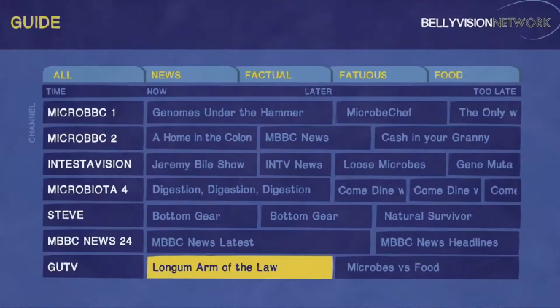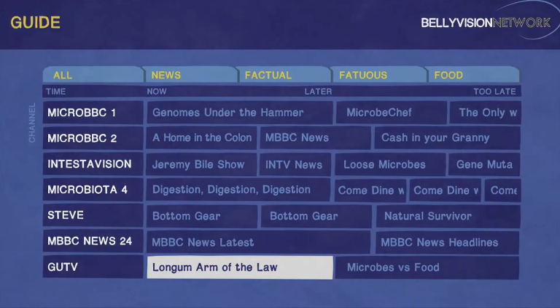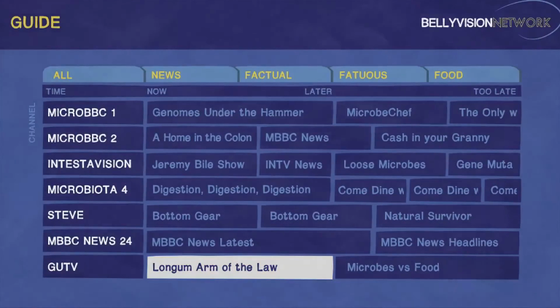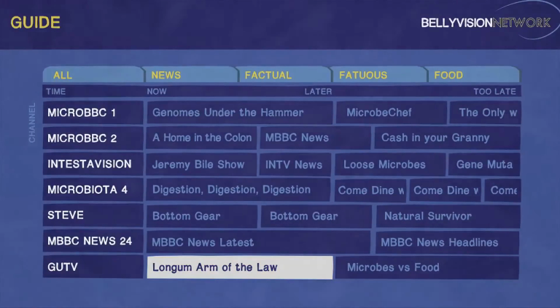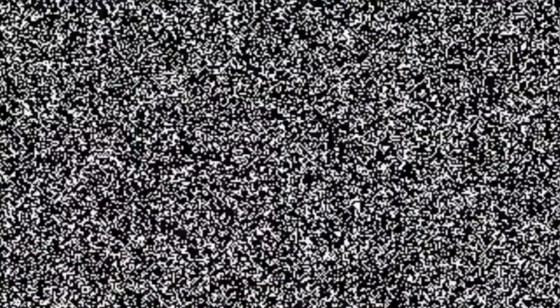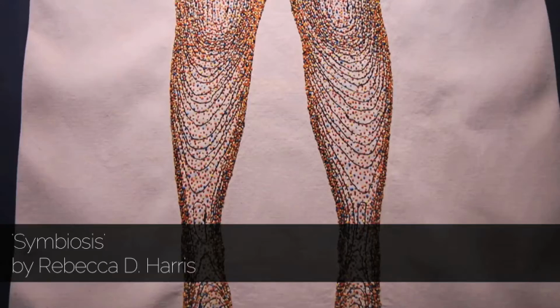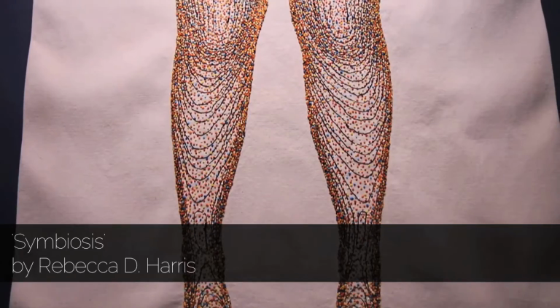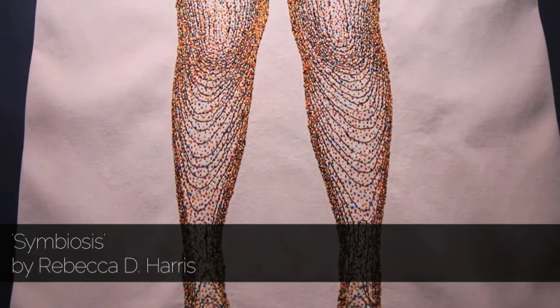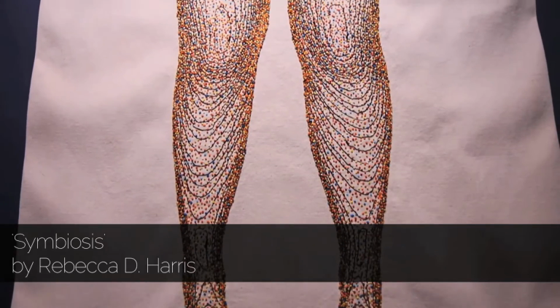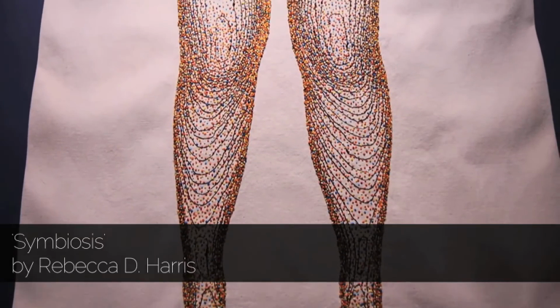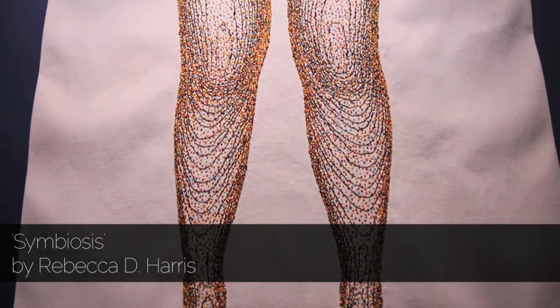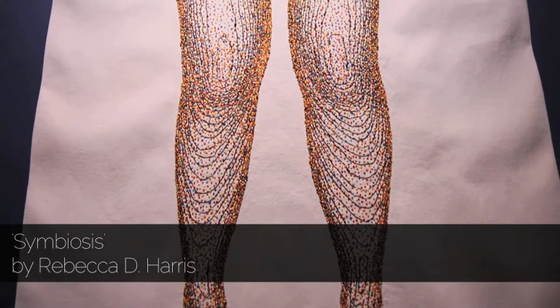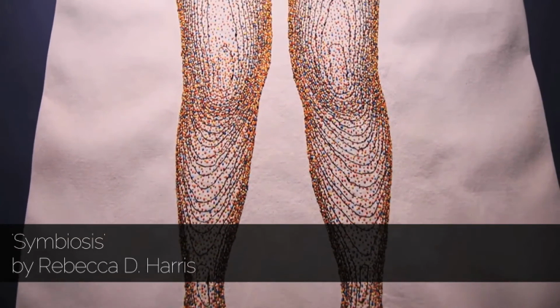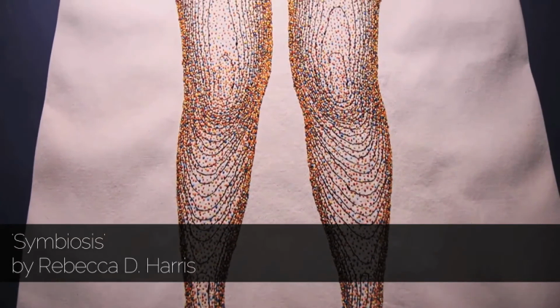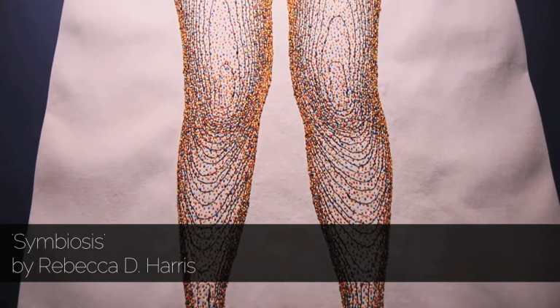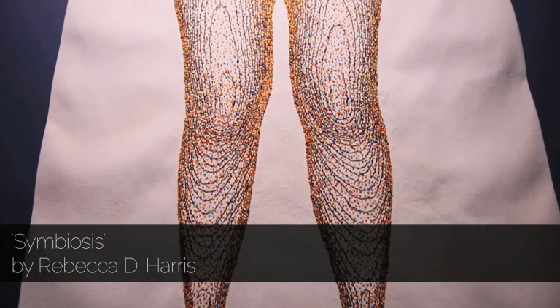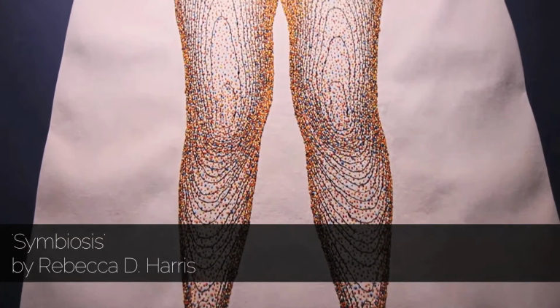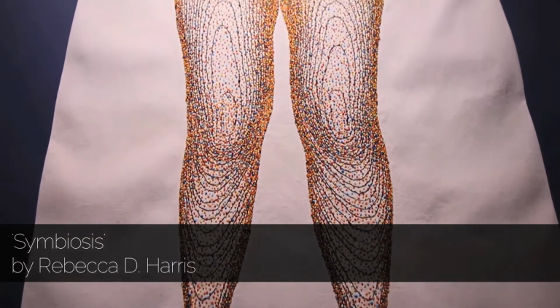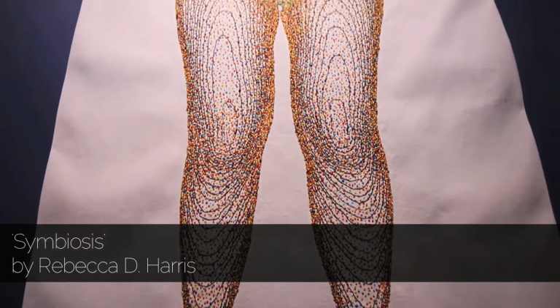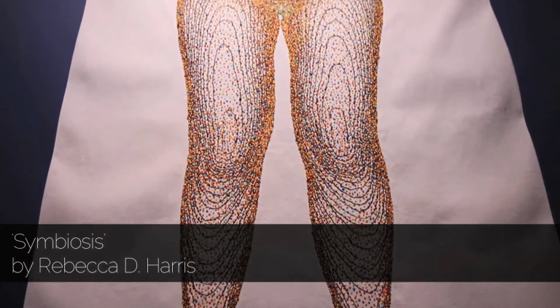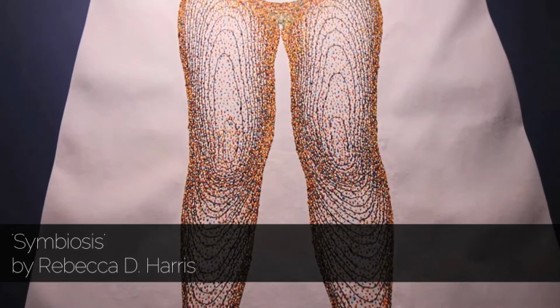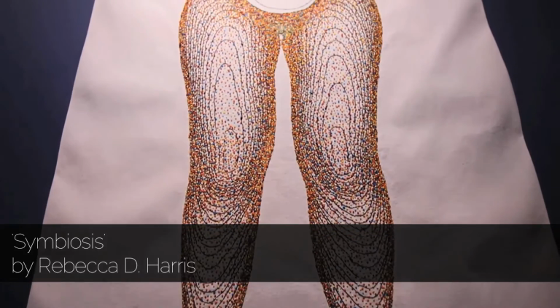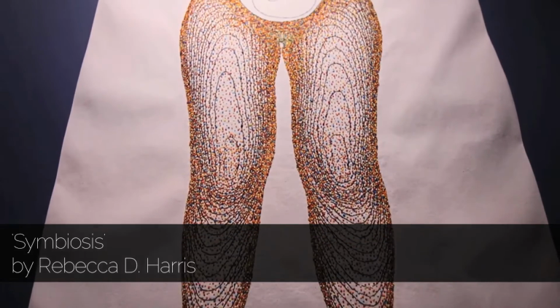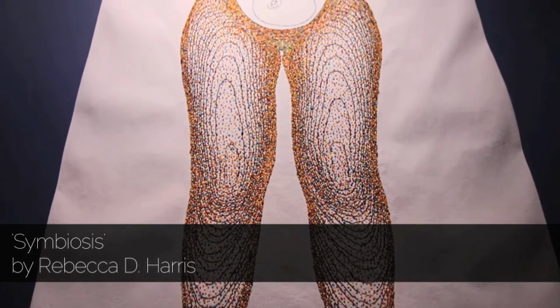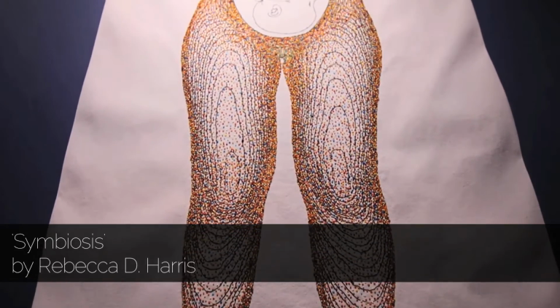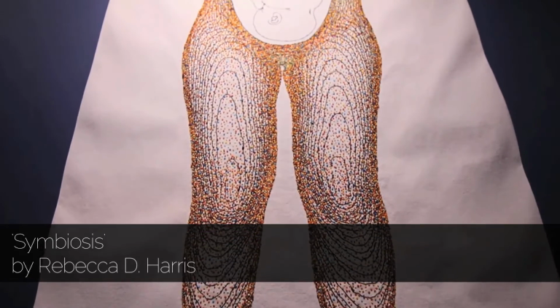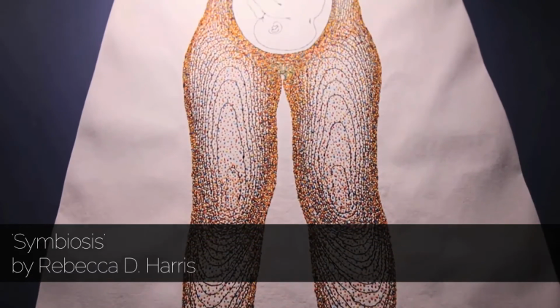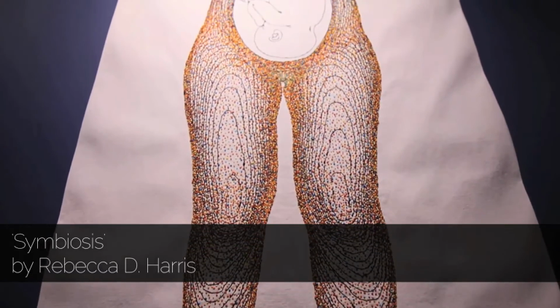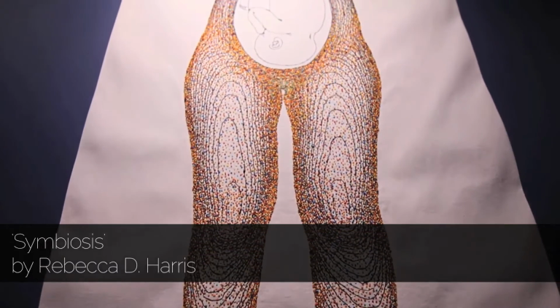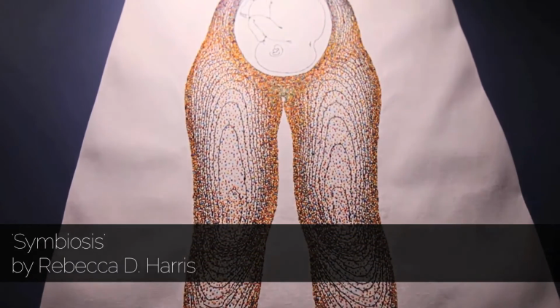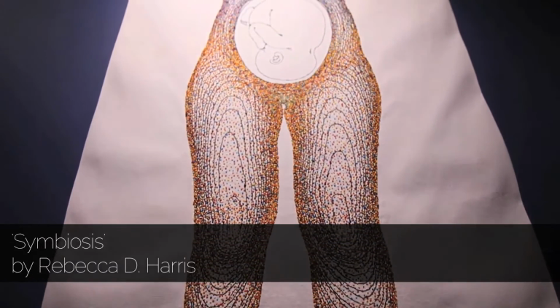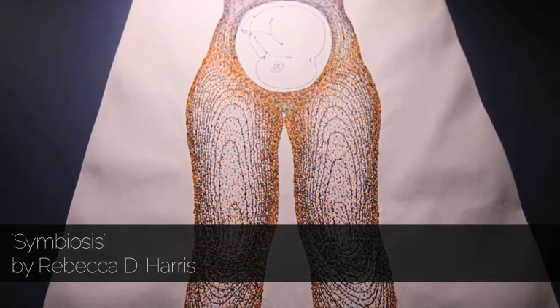It's a textile wall hanging that shows the diversity of the microbes that live on the skin.